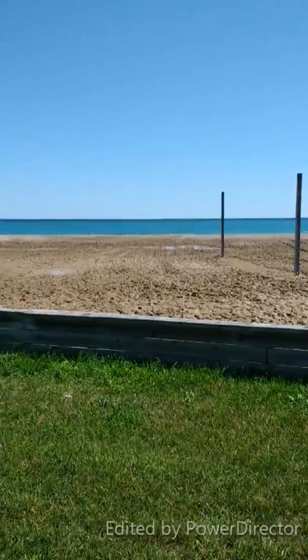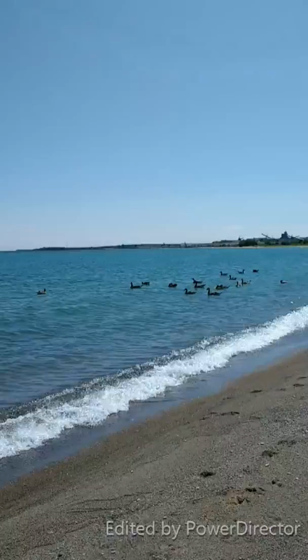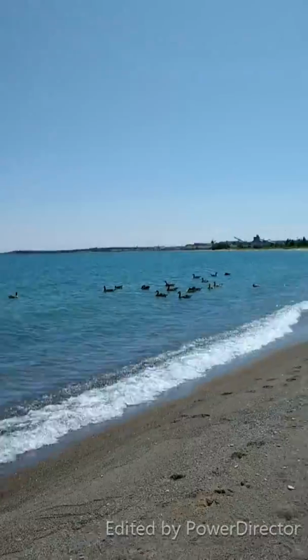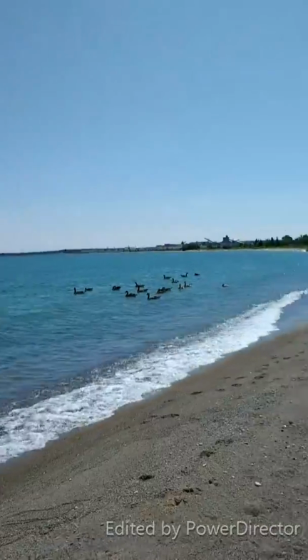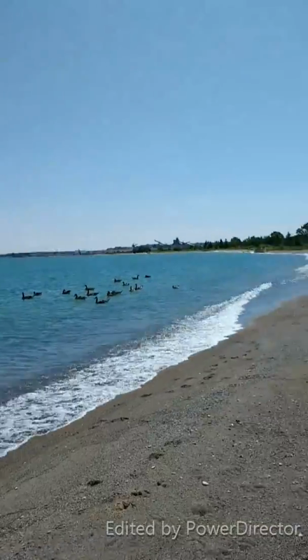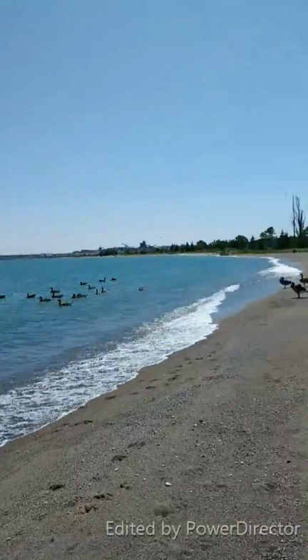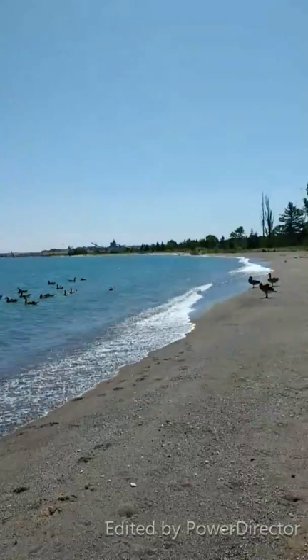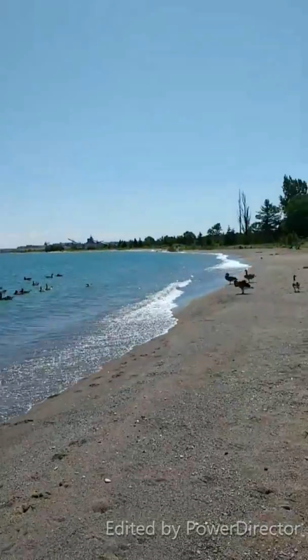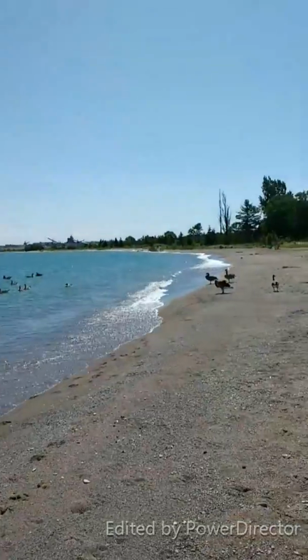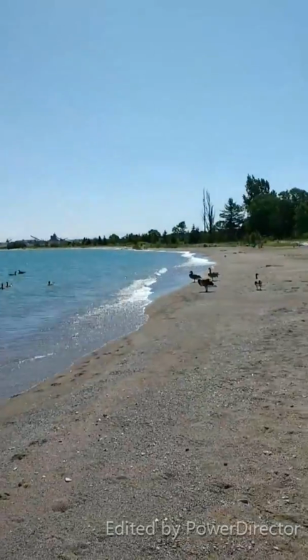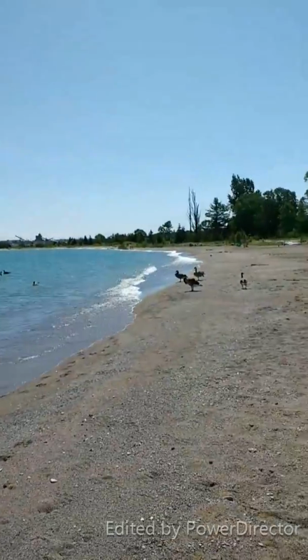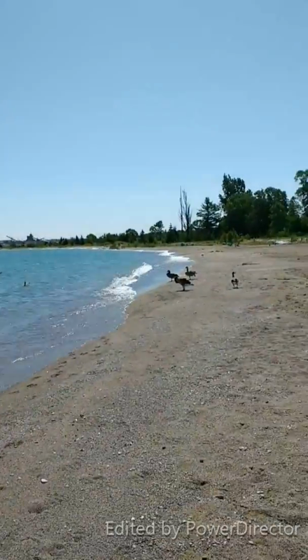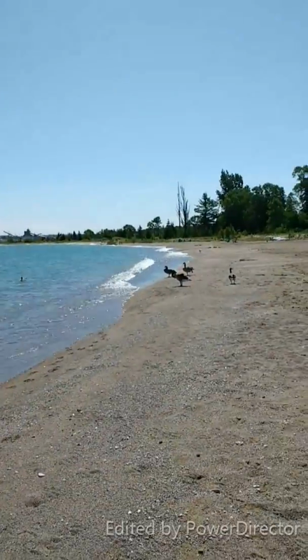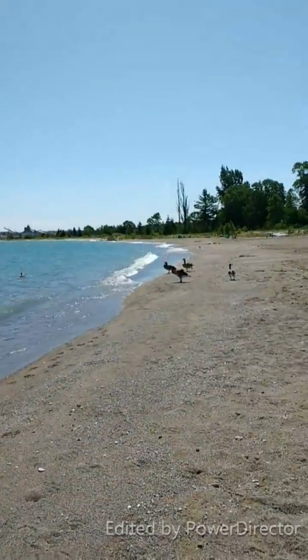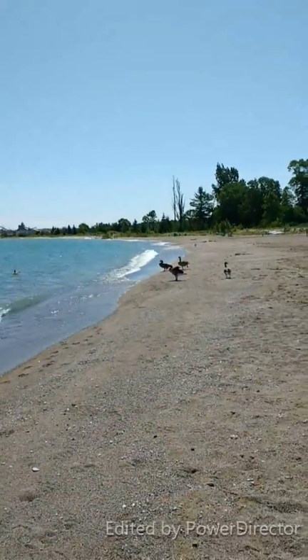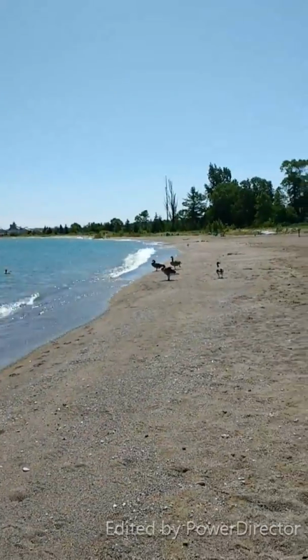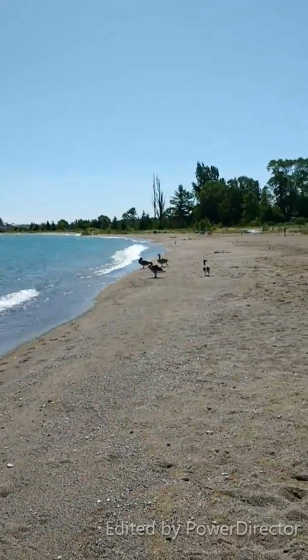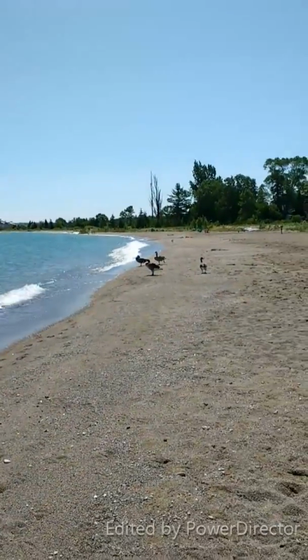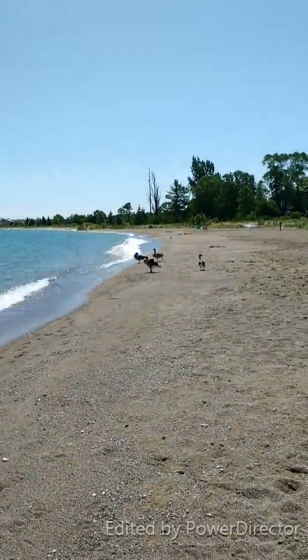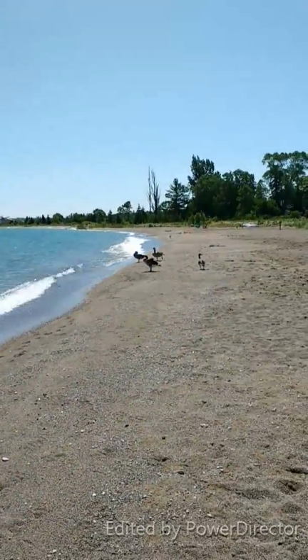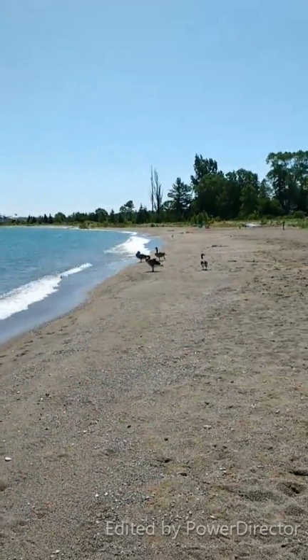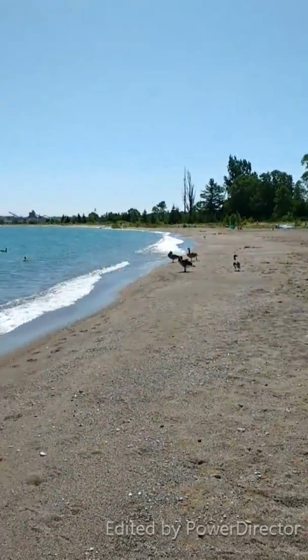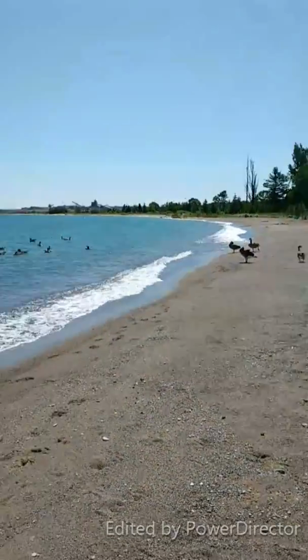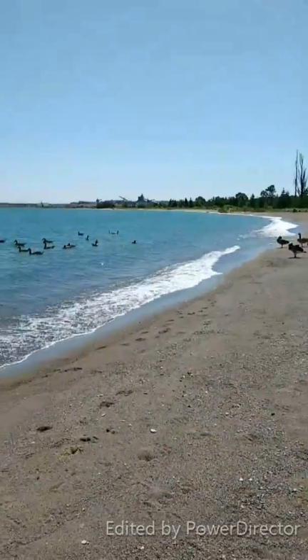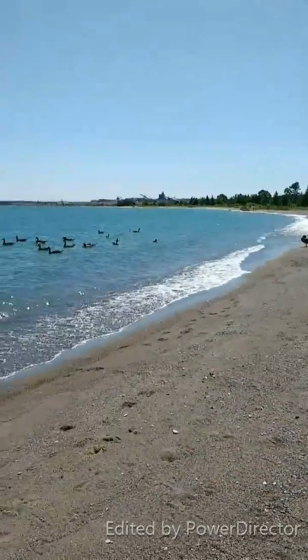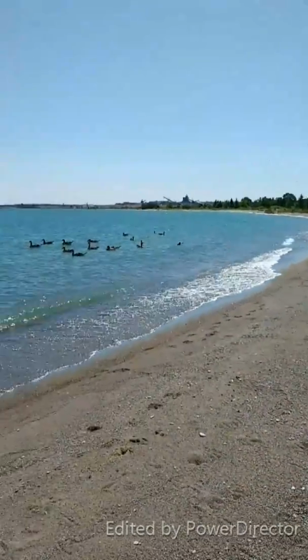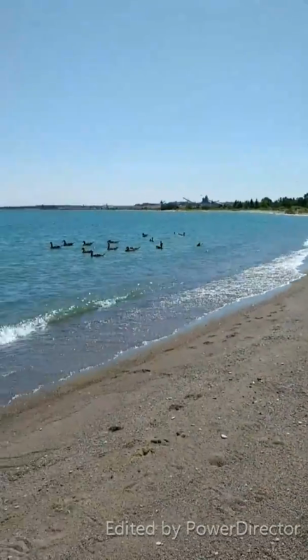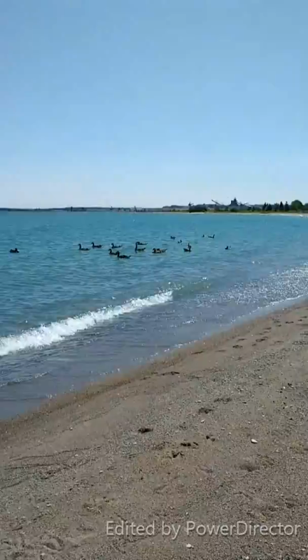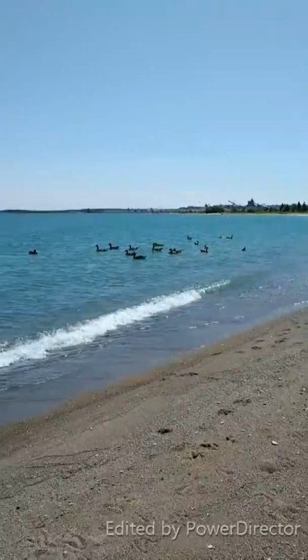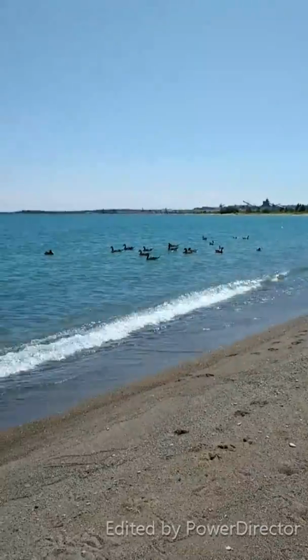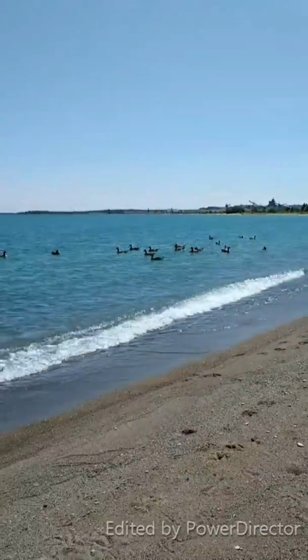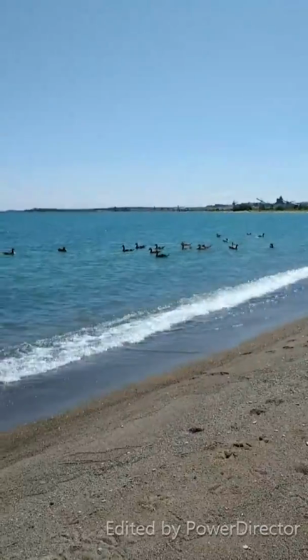We've got a crowd on the beach today — some two-footed beach goers.